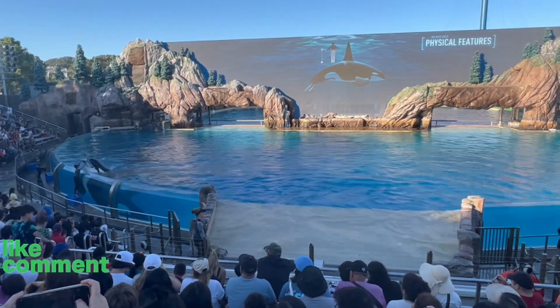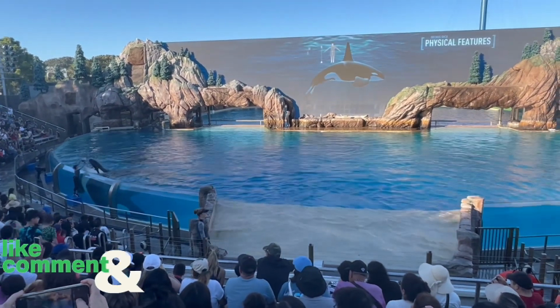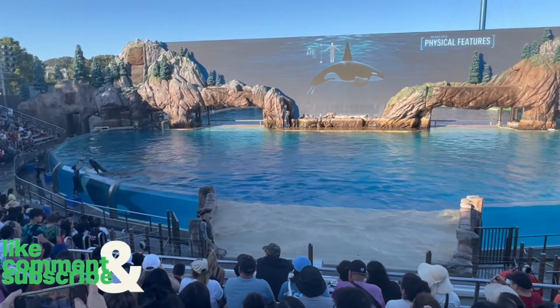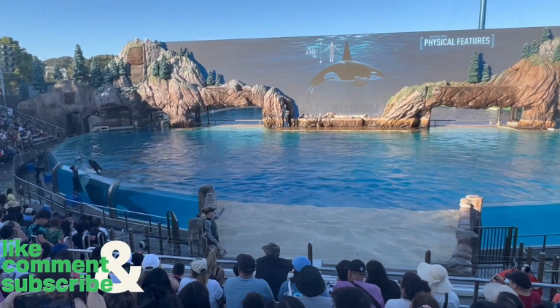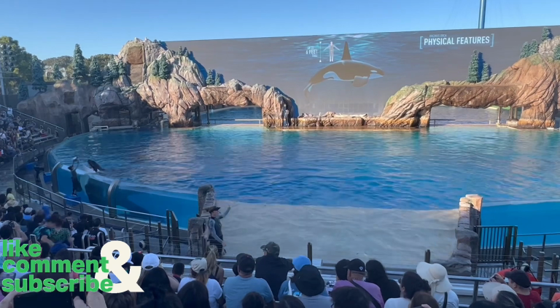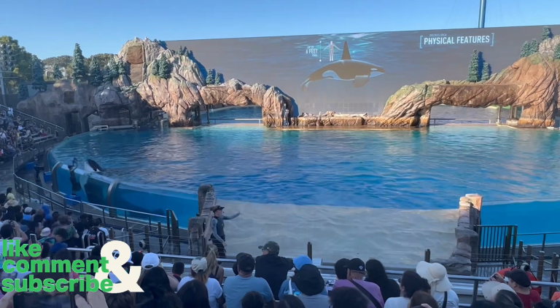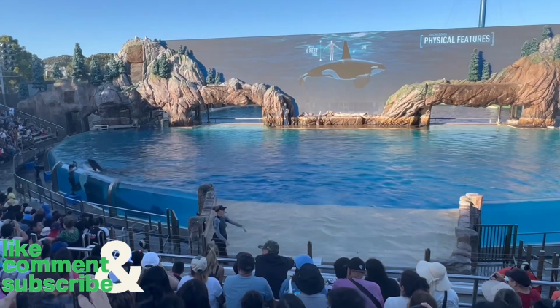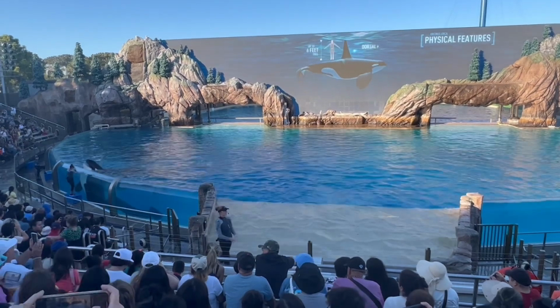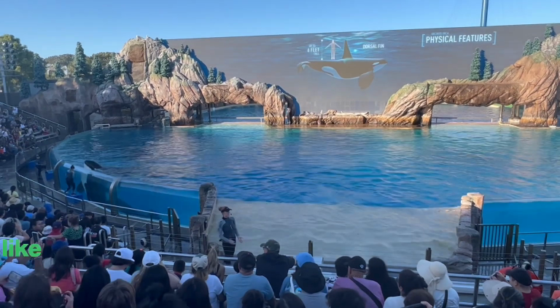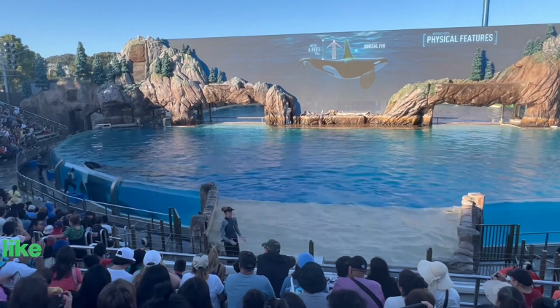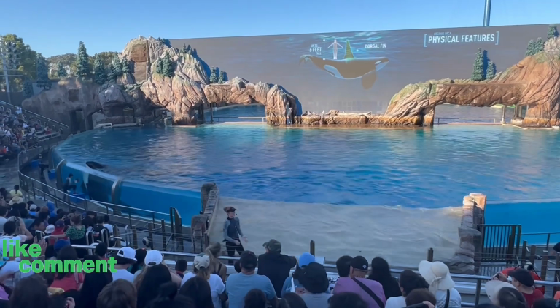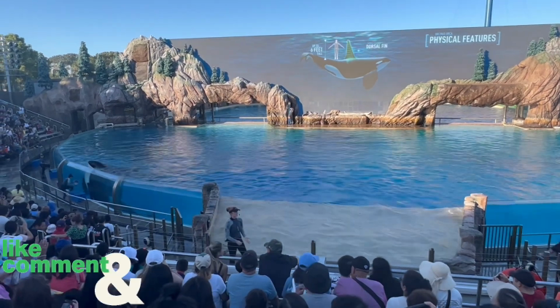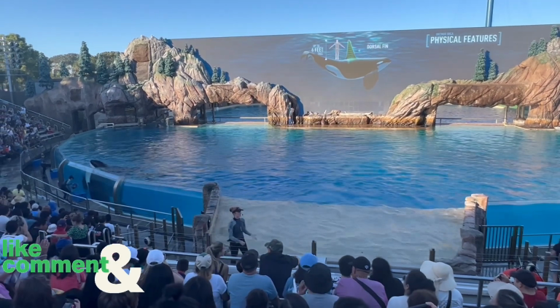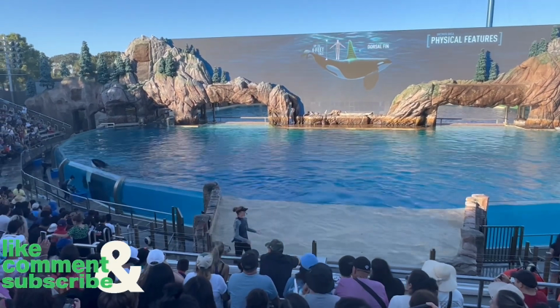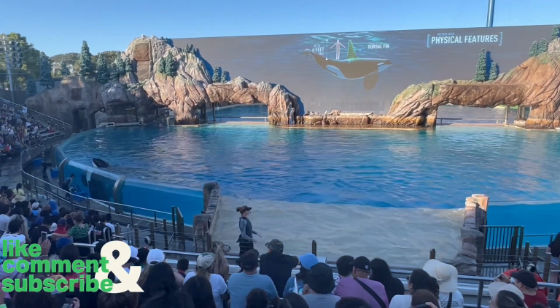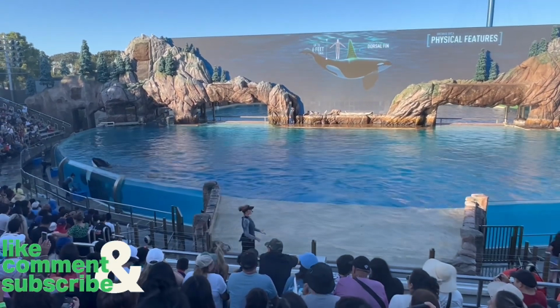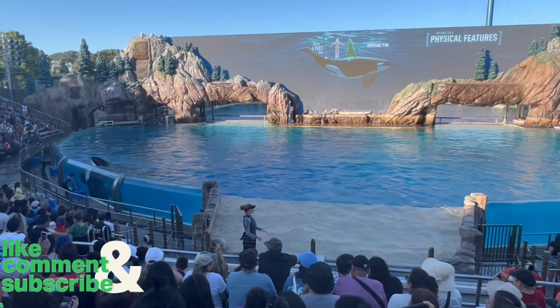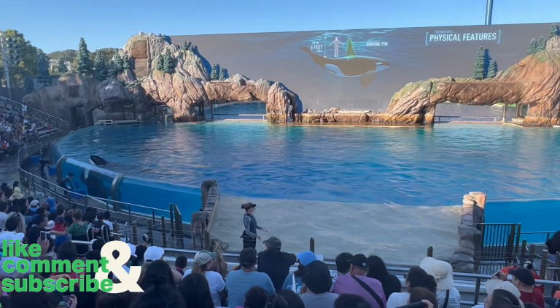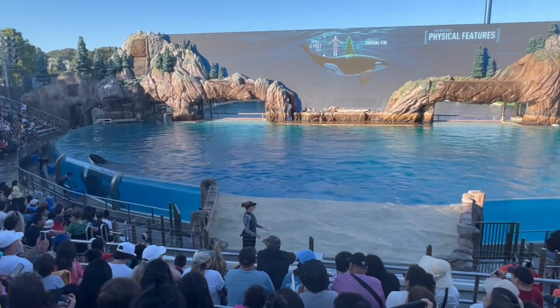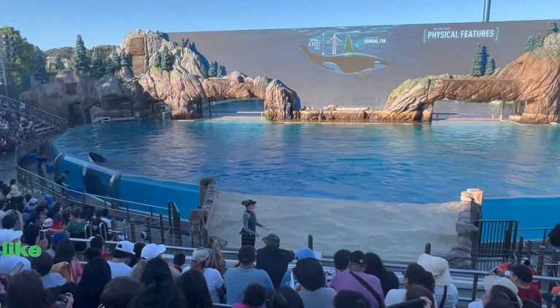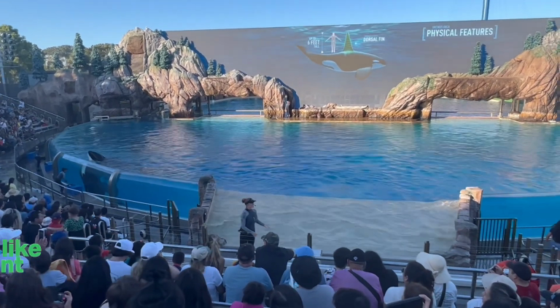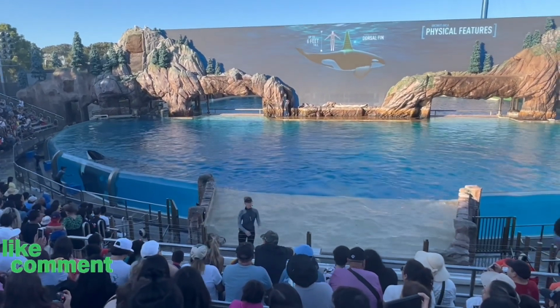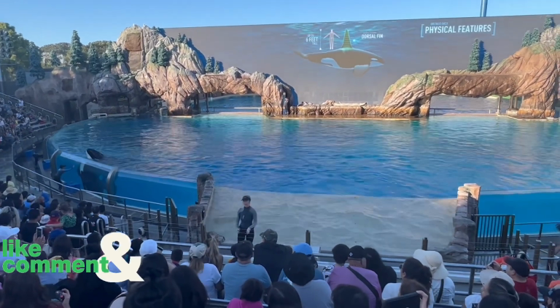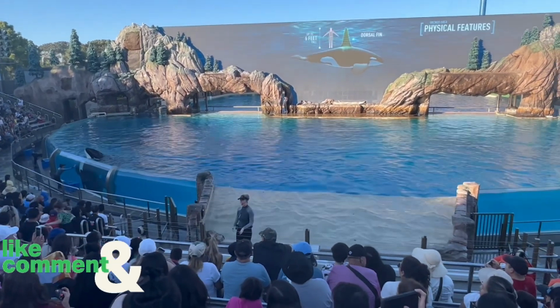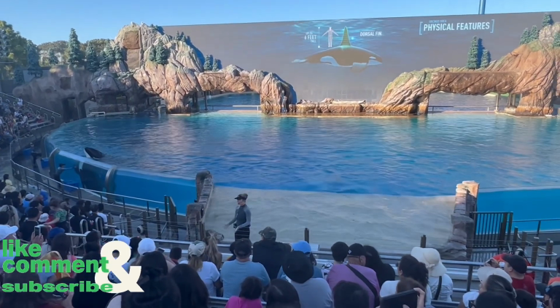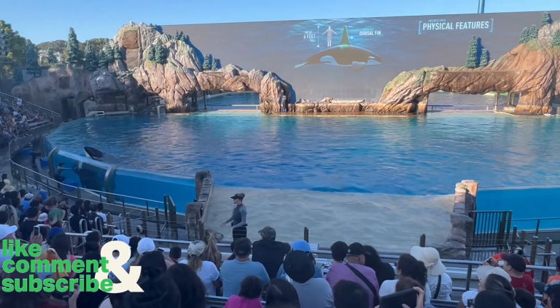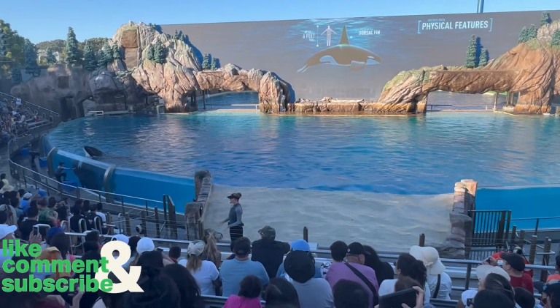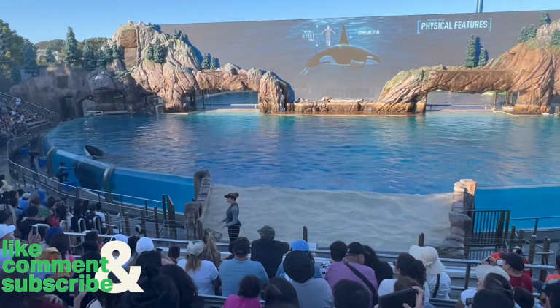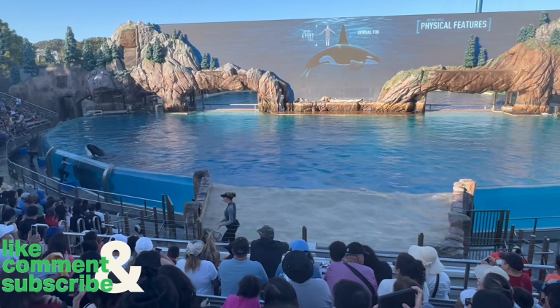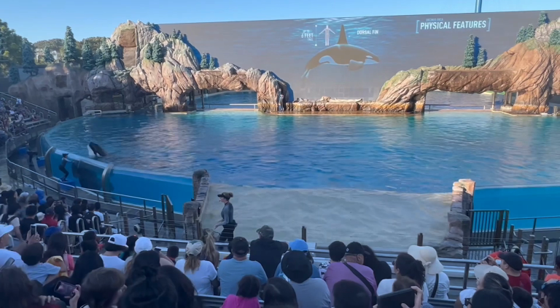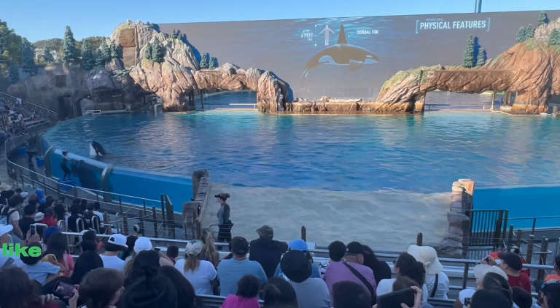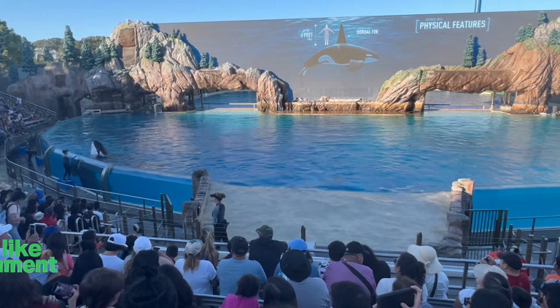The fin on top of the whale's back is called the dorsal fin, which helps stabilize them while they swim and regulate their body temperature.